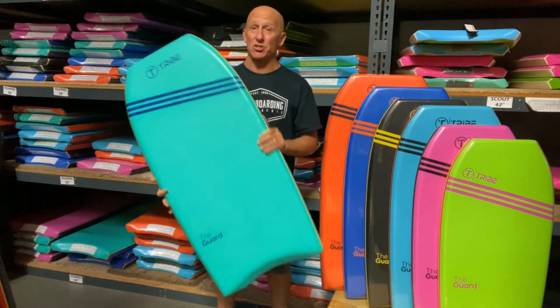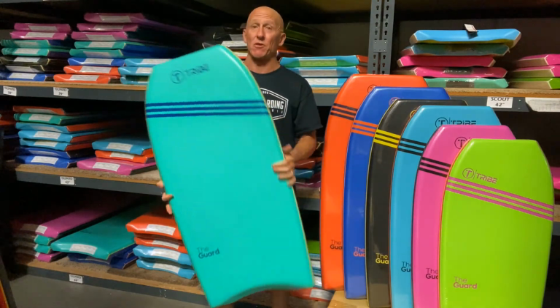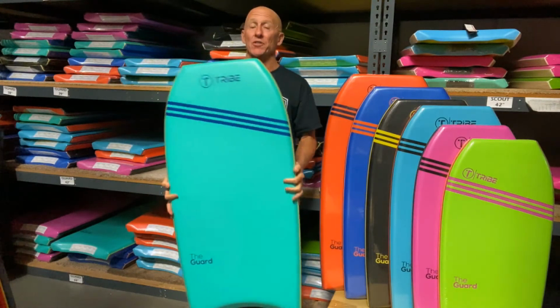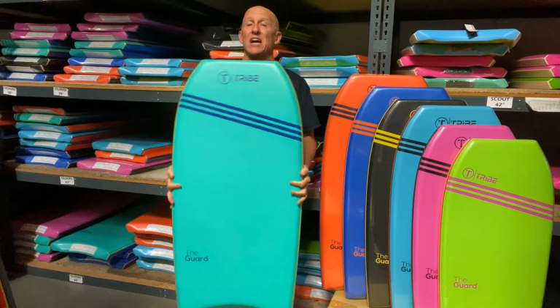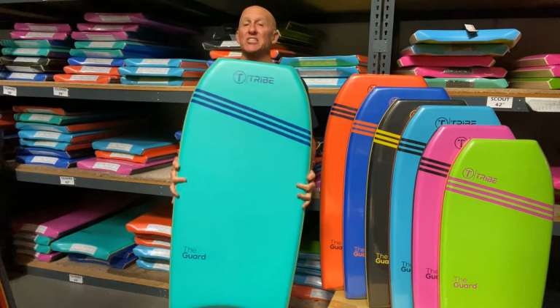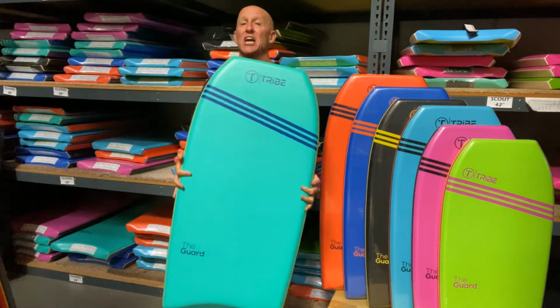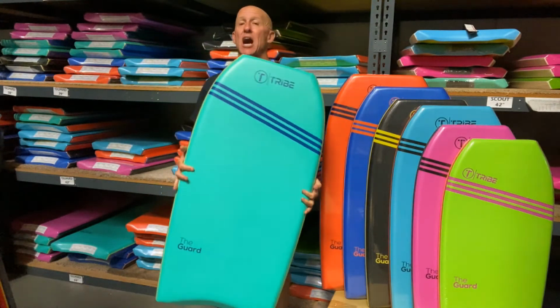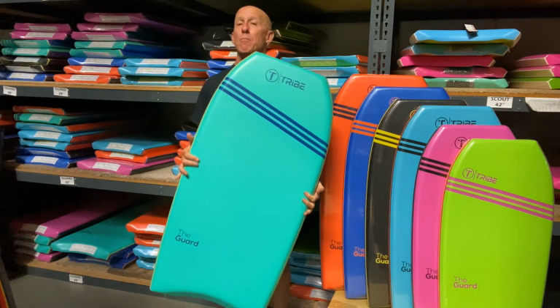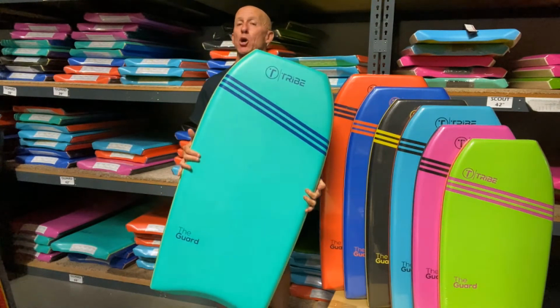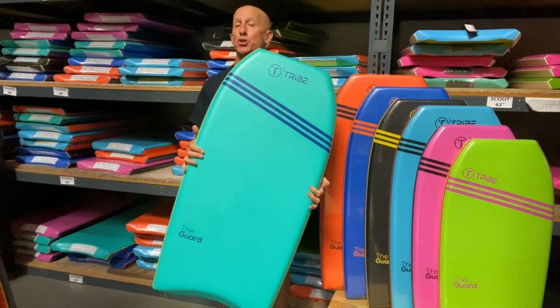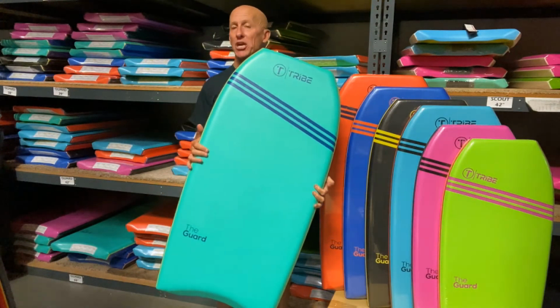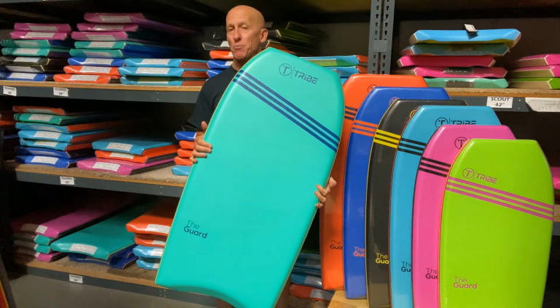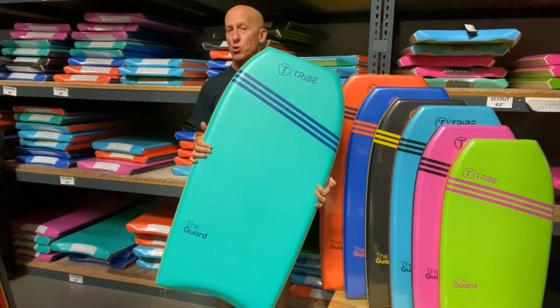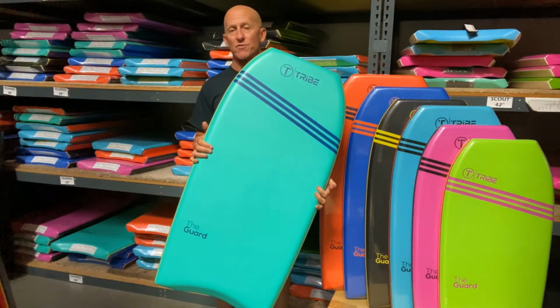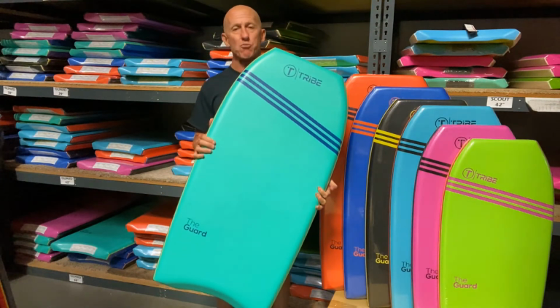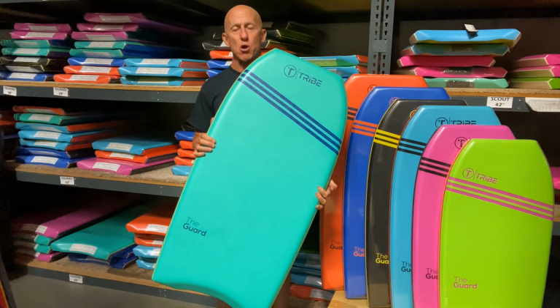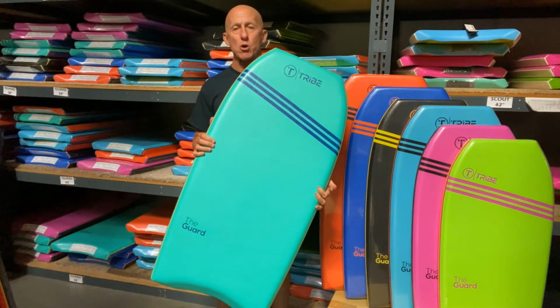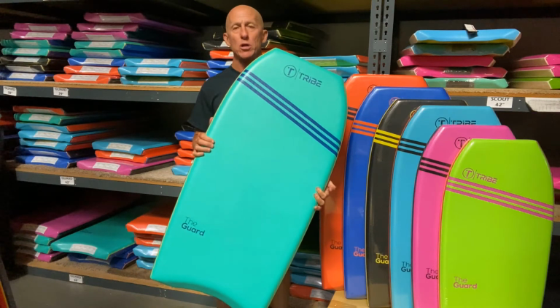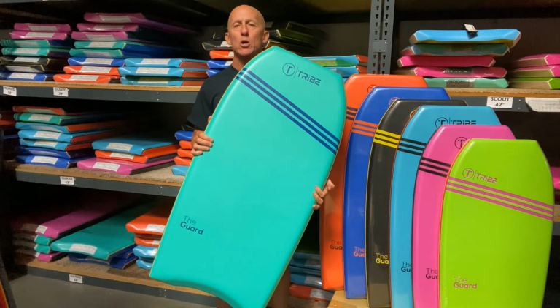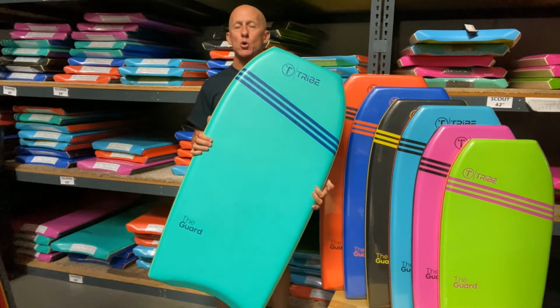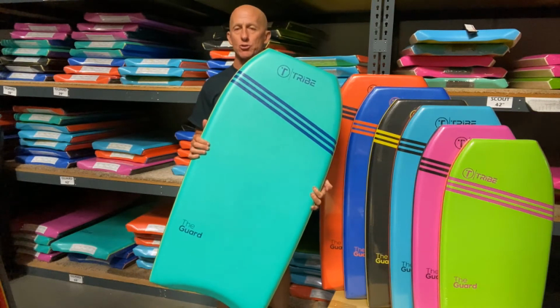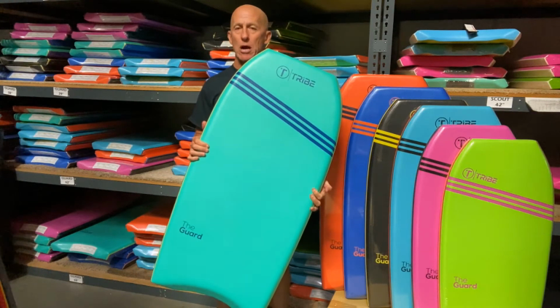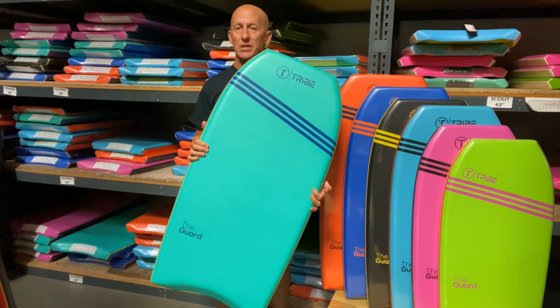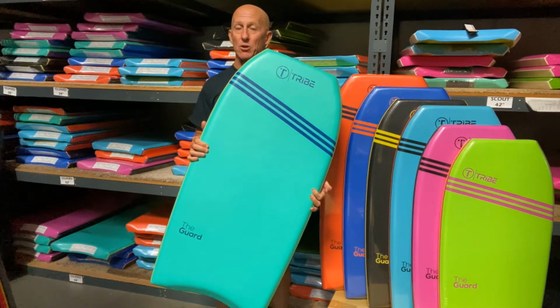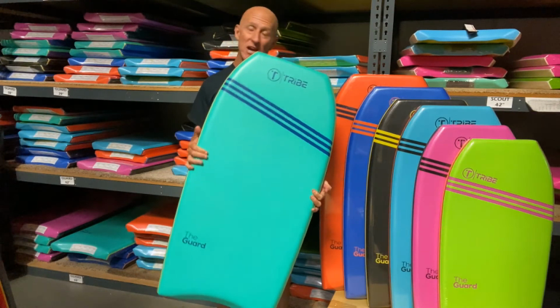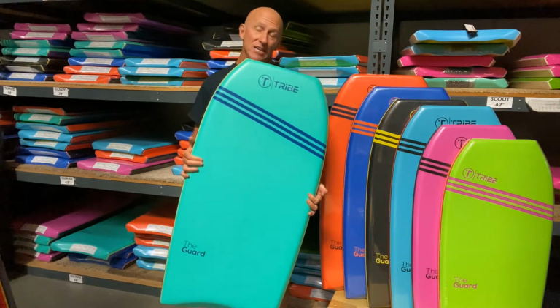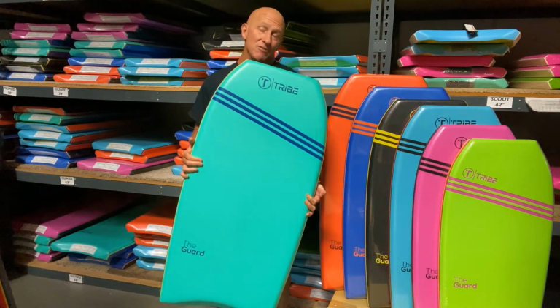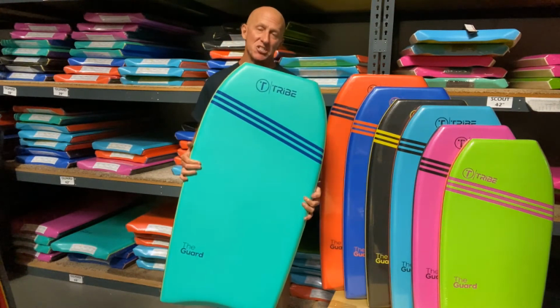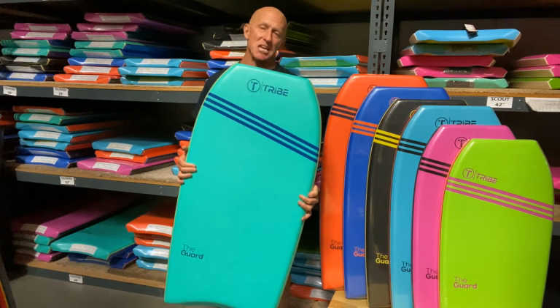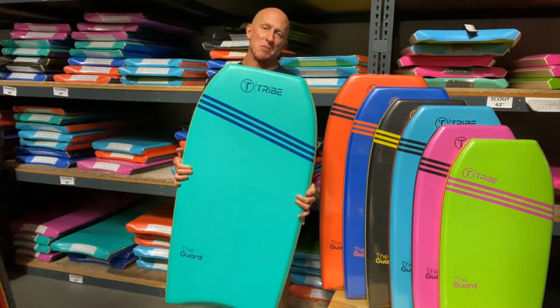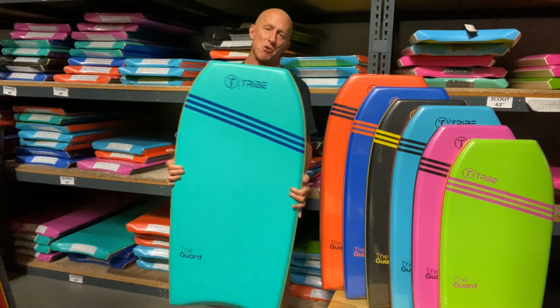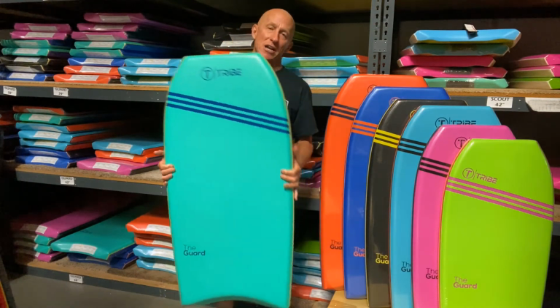First of all, nice combo shape — works for prone or drop knee, or even stand up riding.